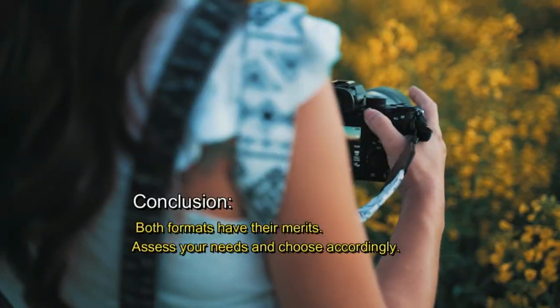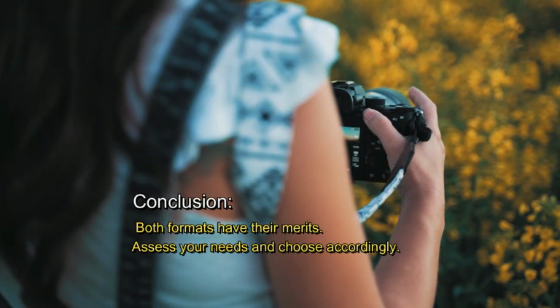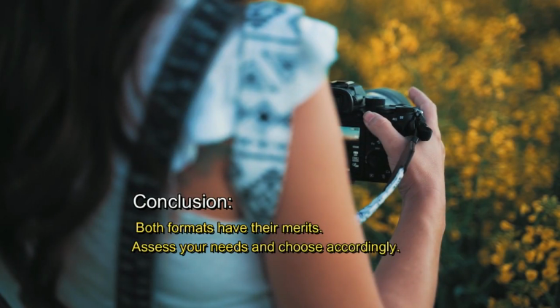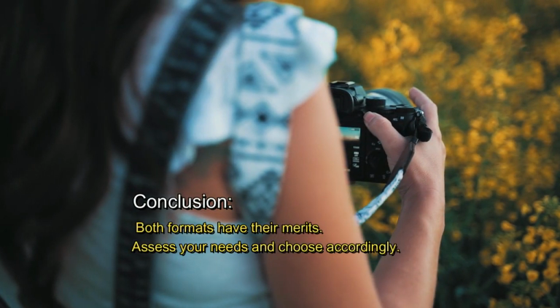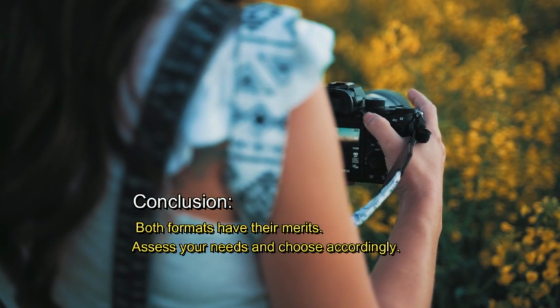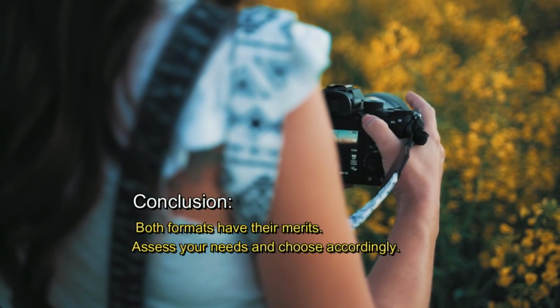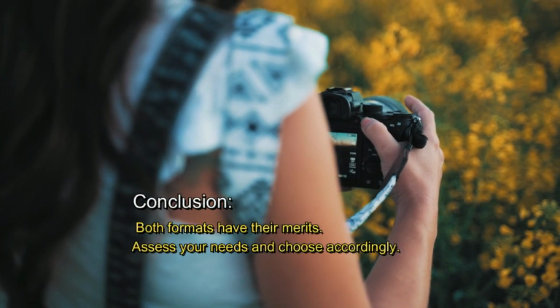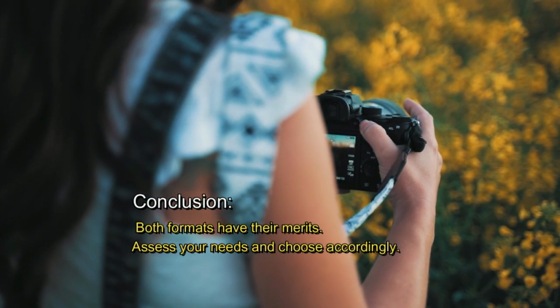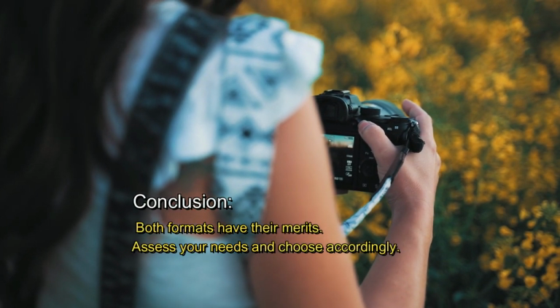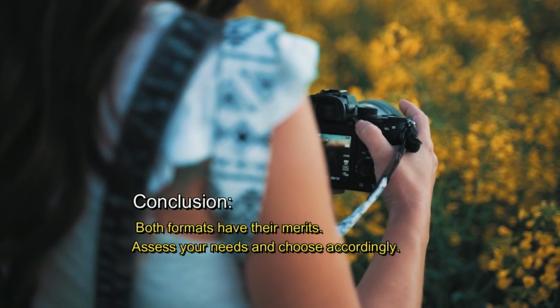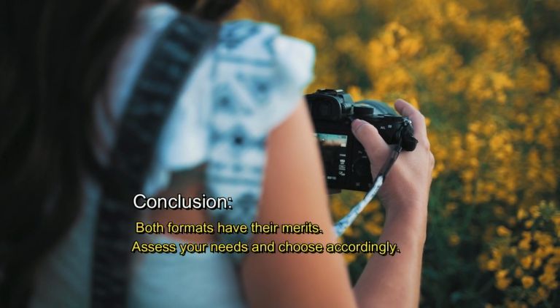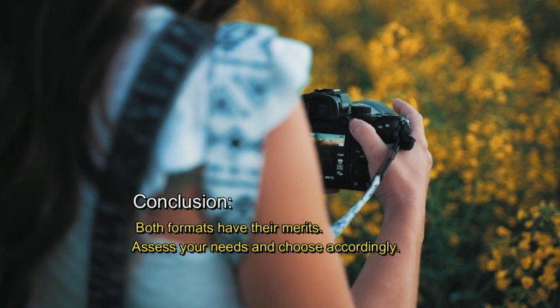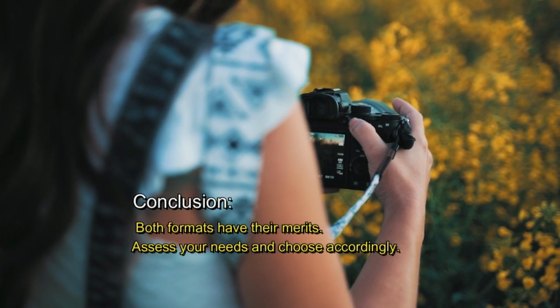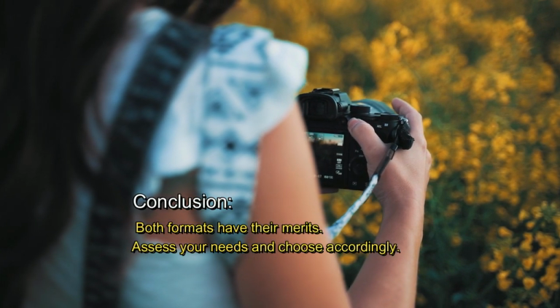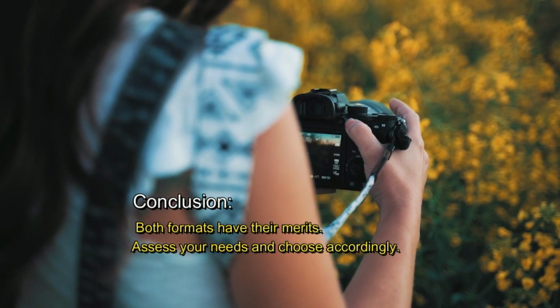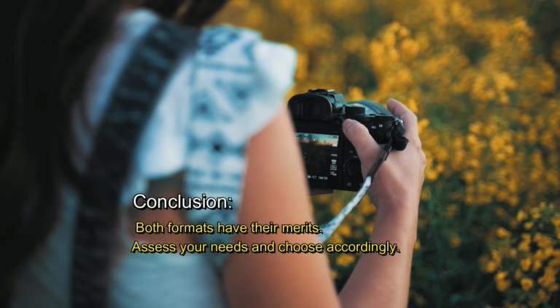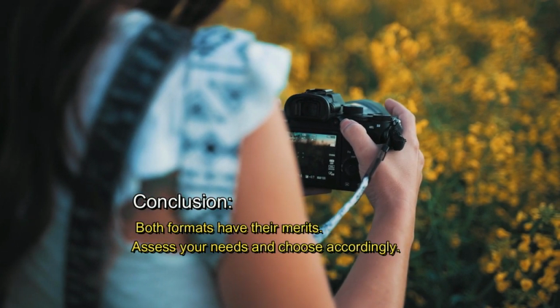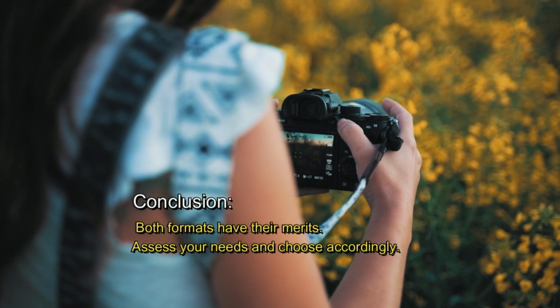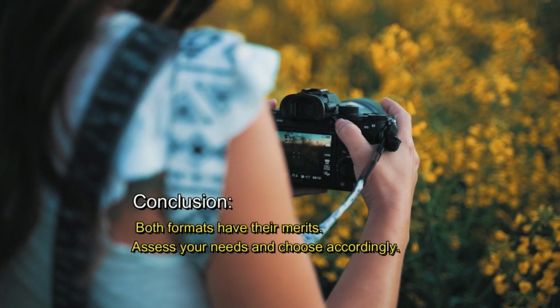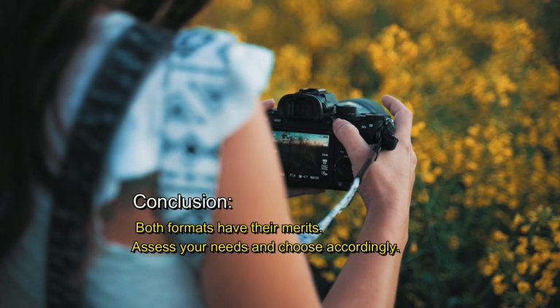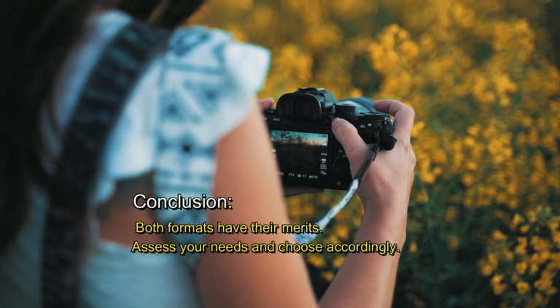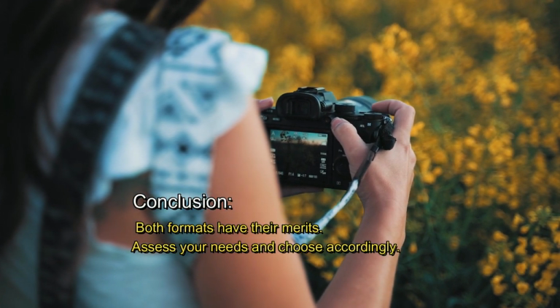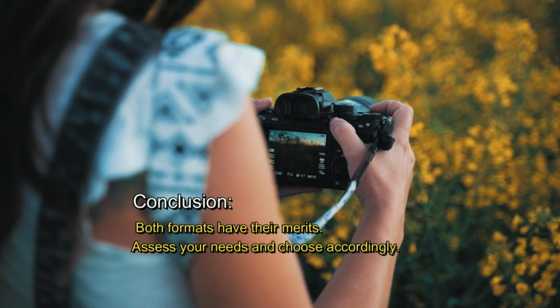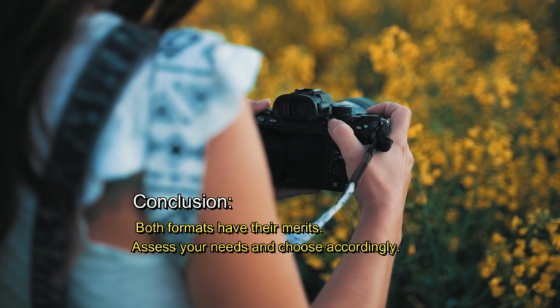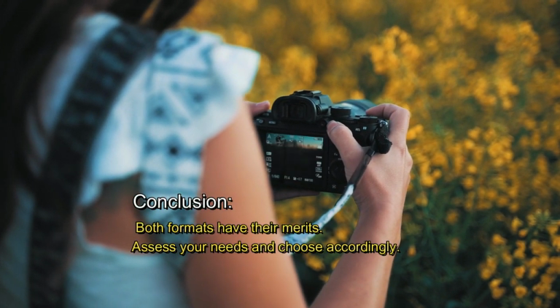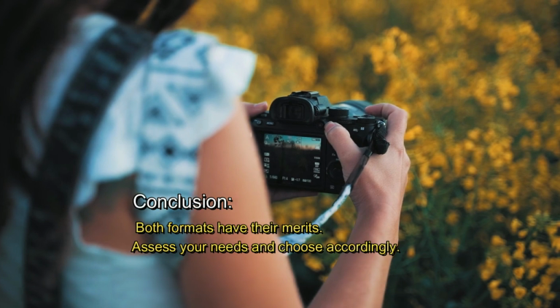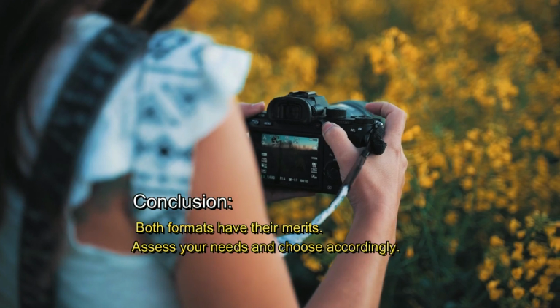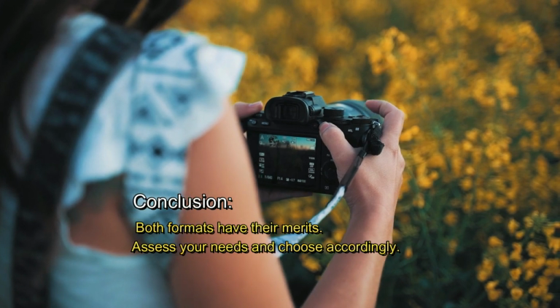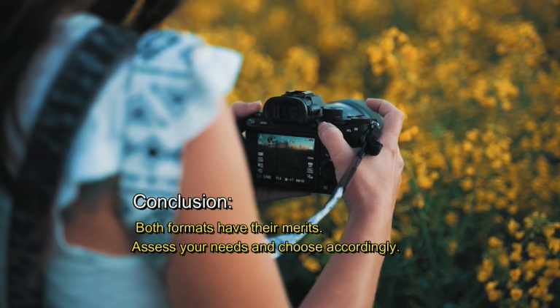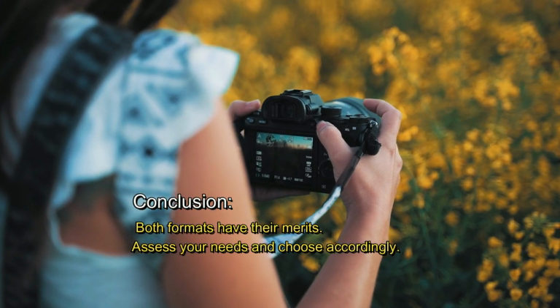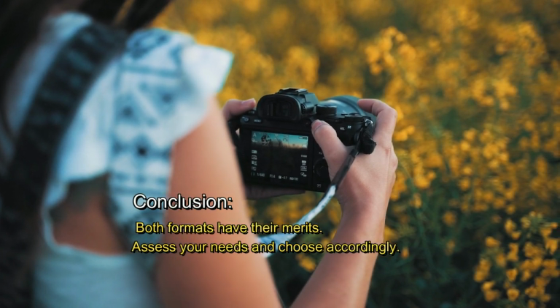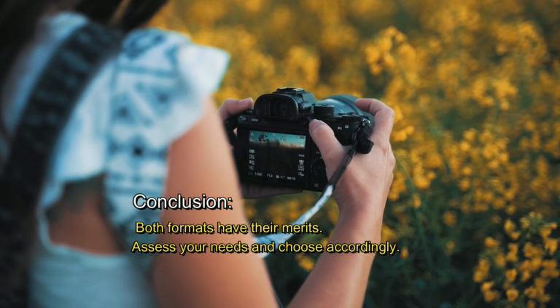Both formats have their merits. Assess your needs and choose accordingly.